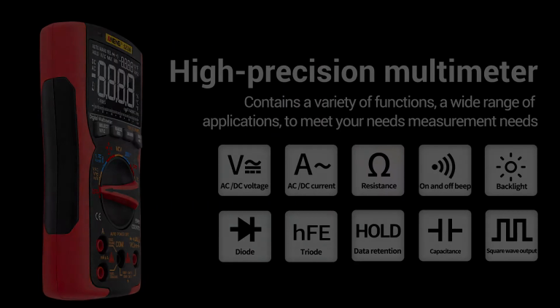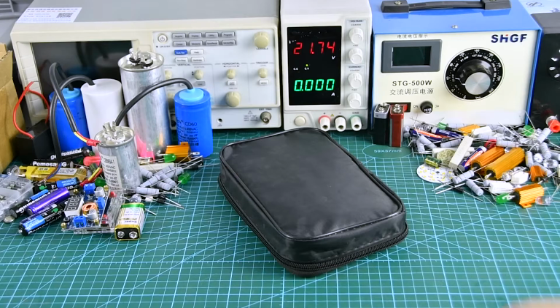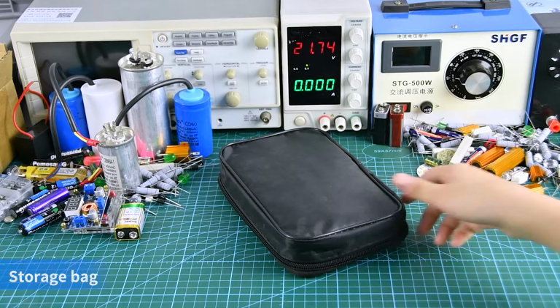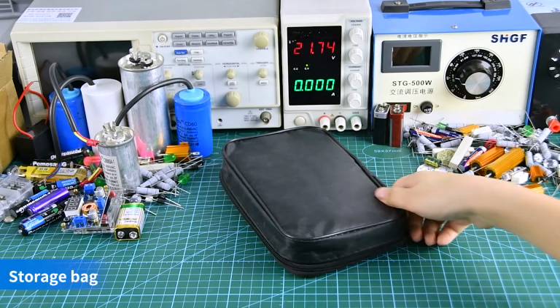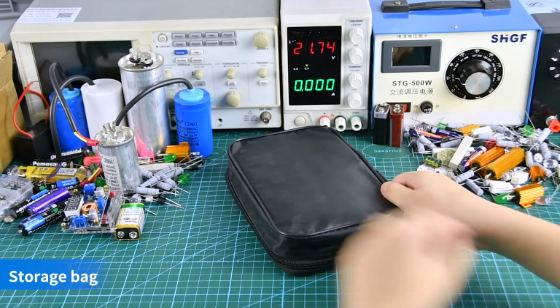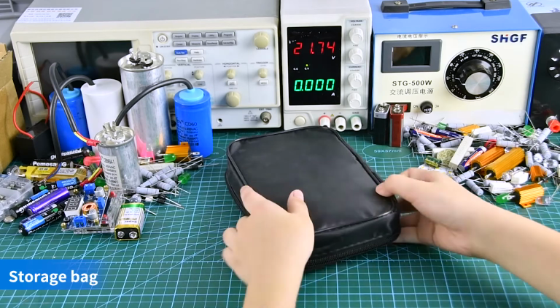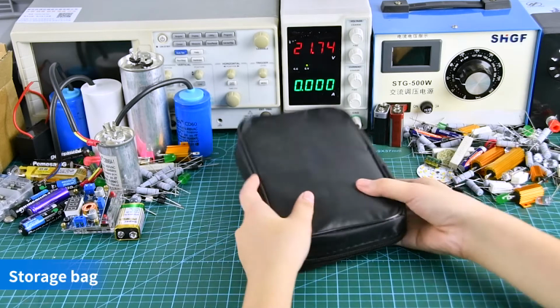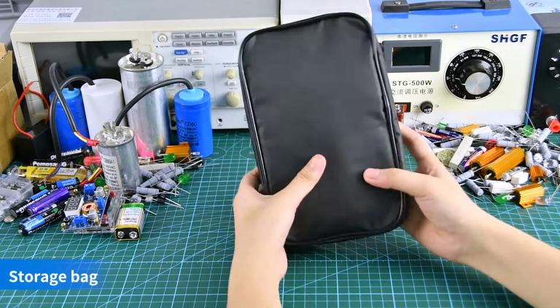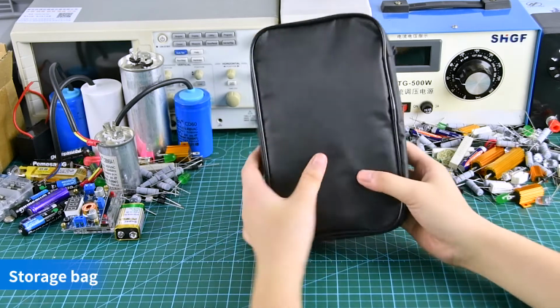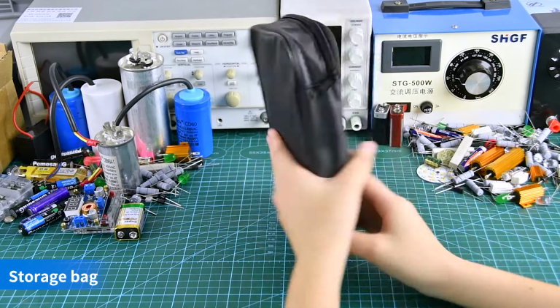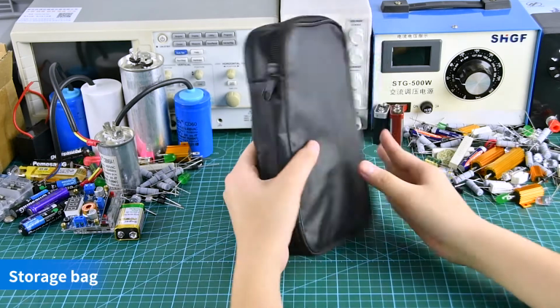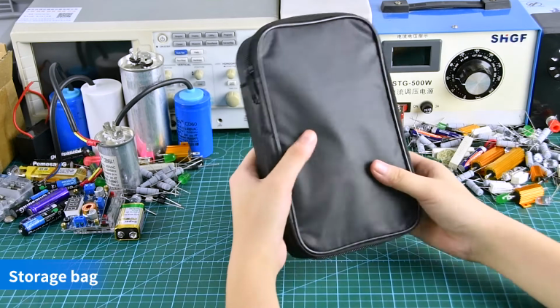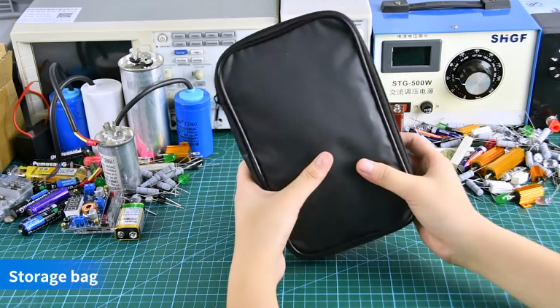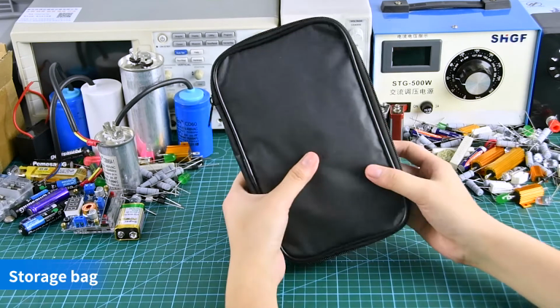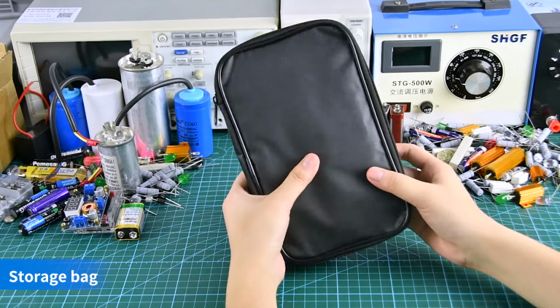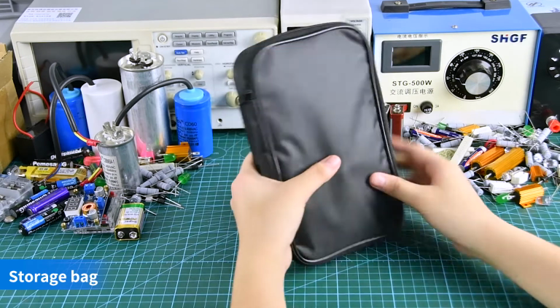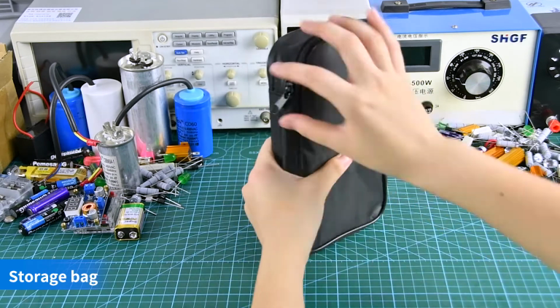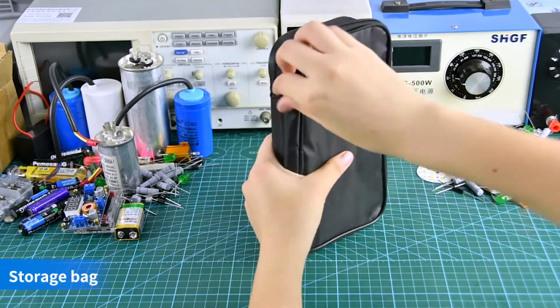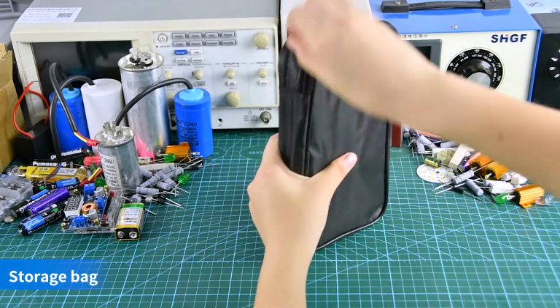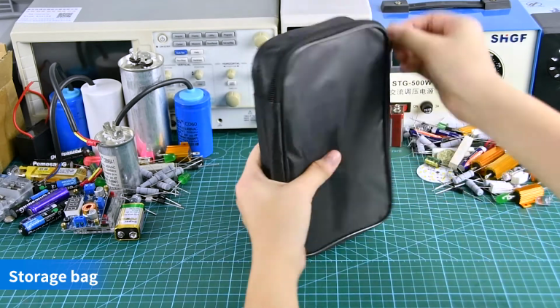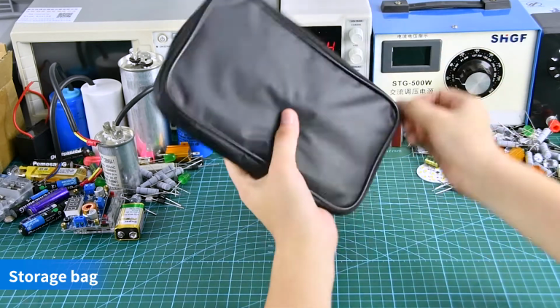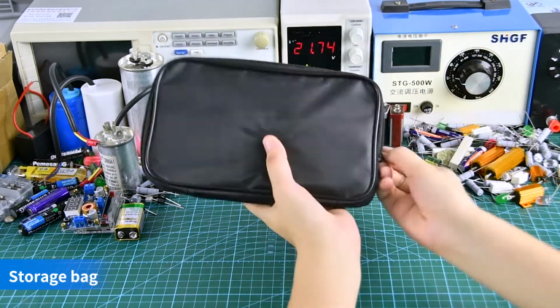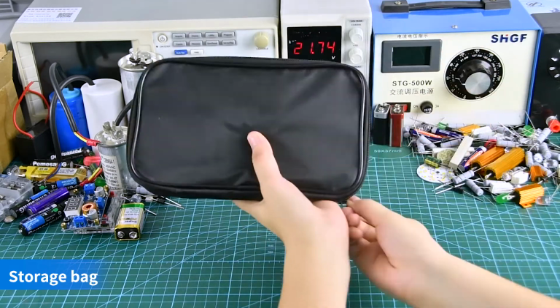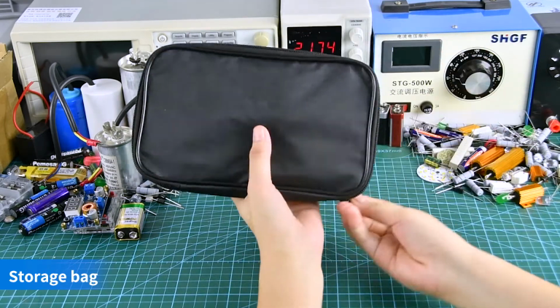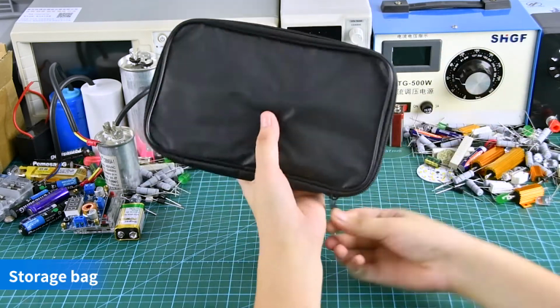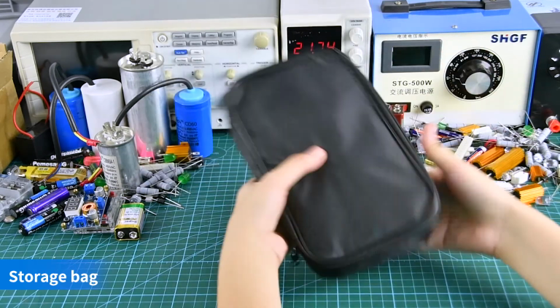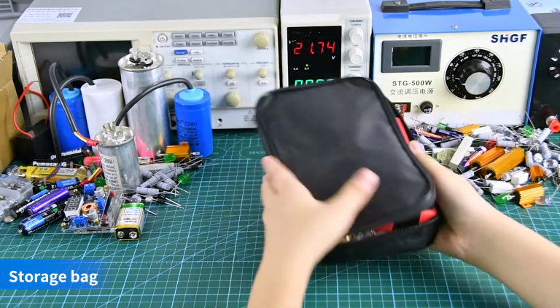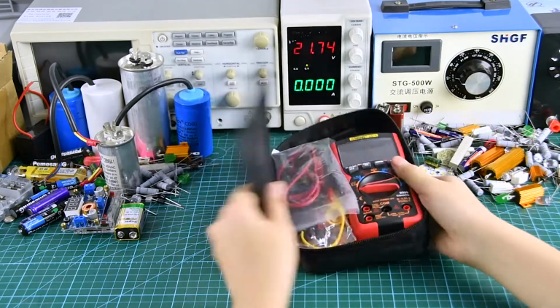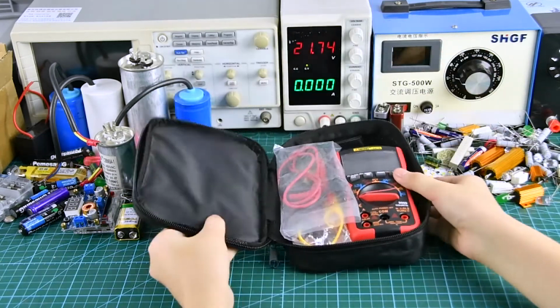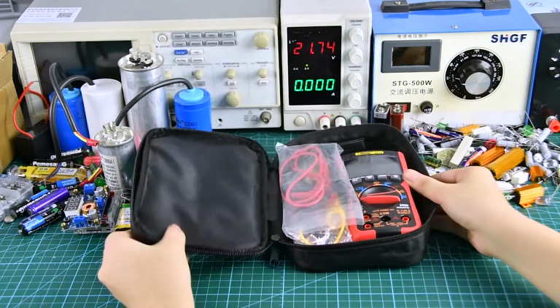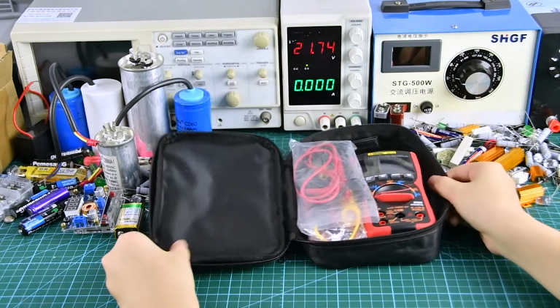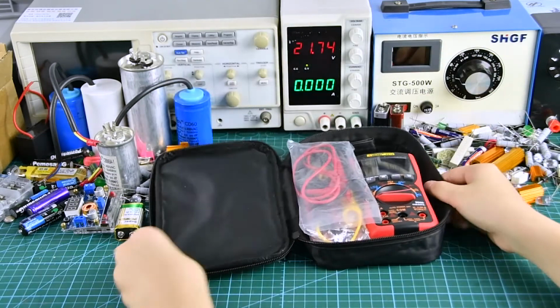High-precision multimeter with storage bag, test leads, temperature line, and manual.